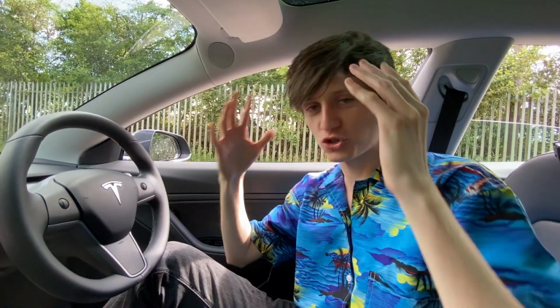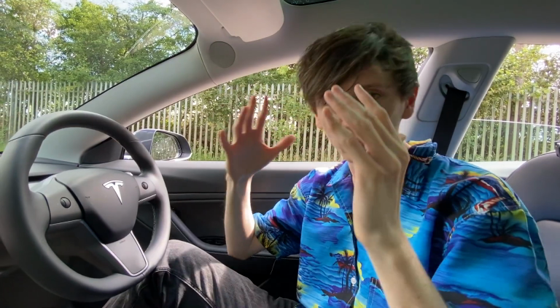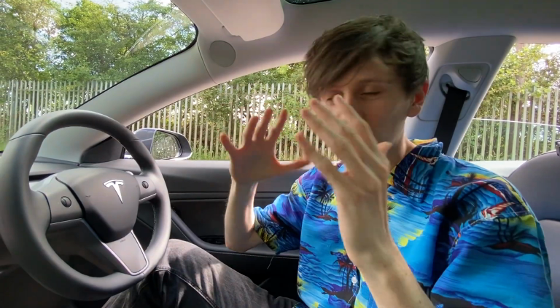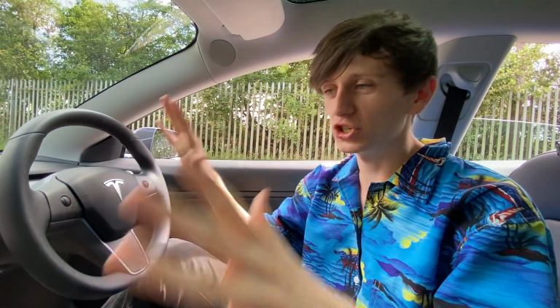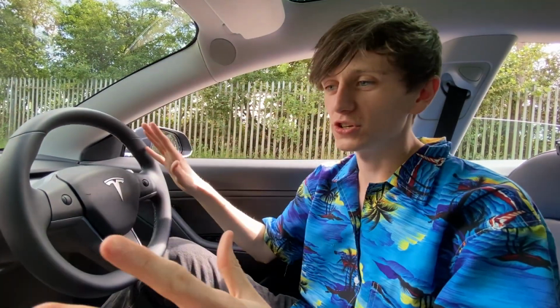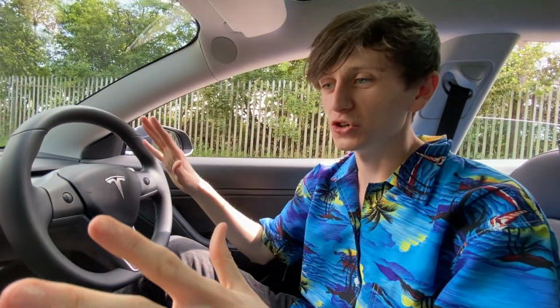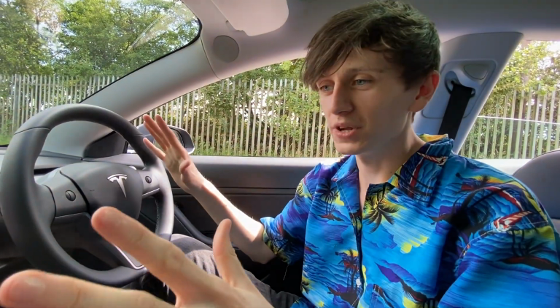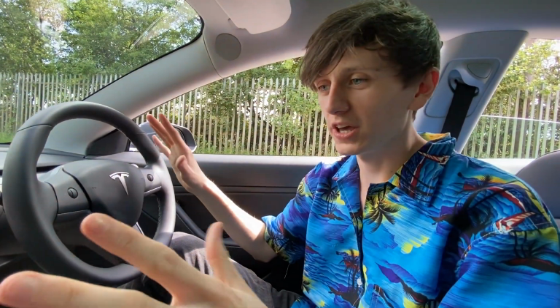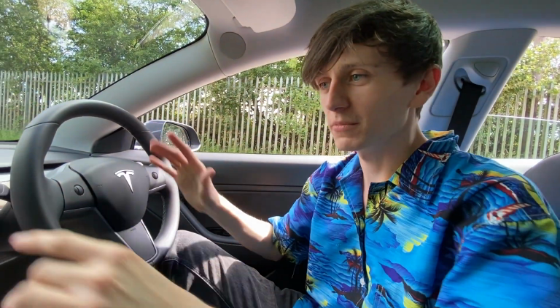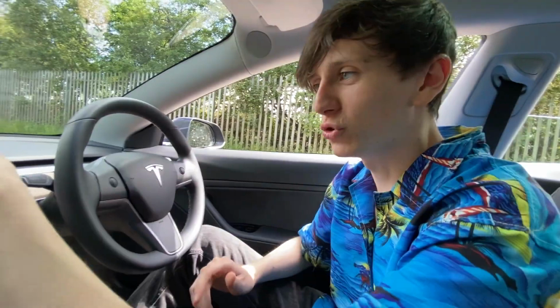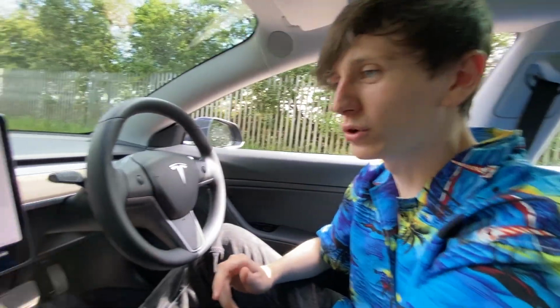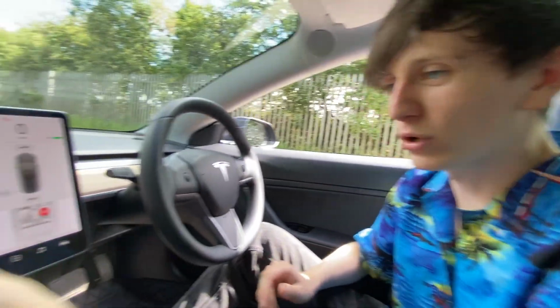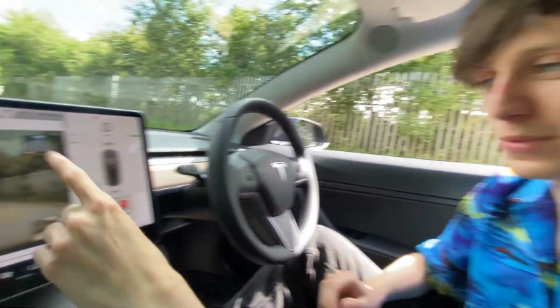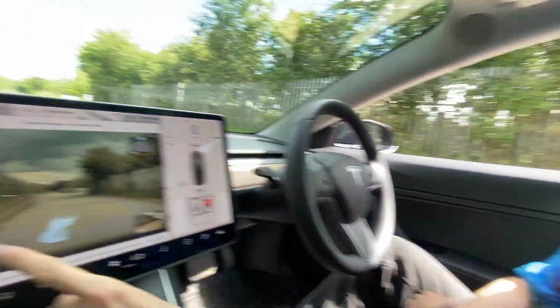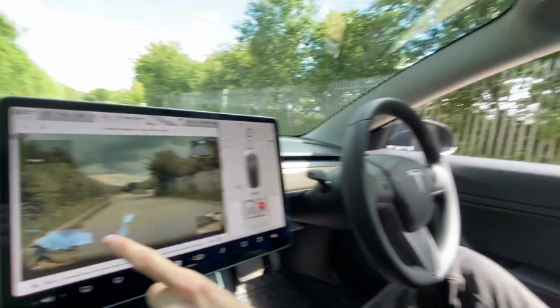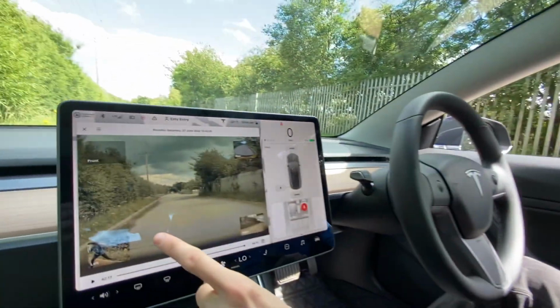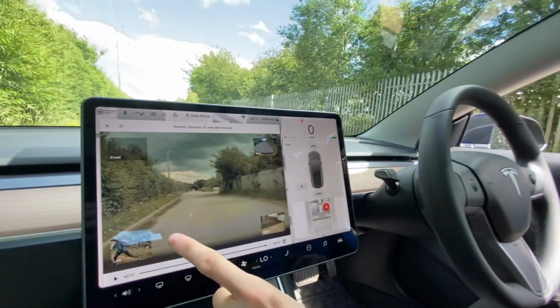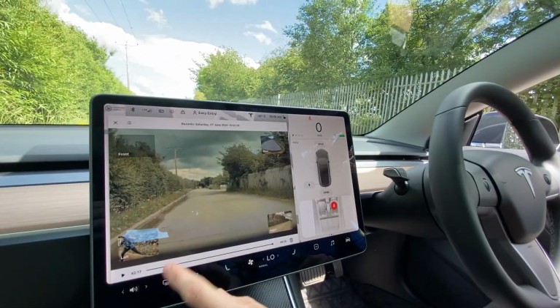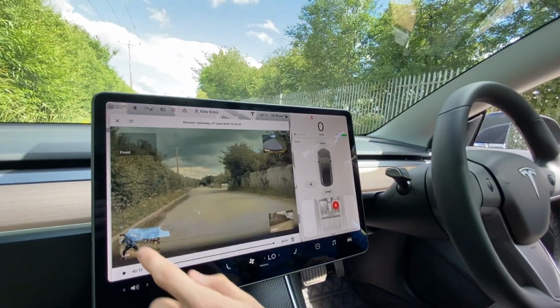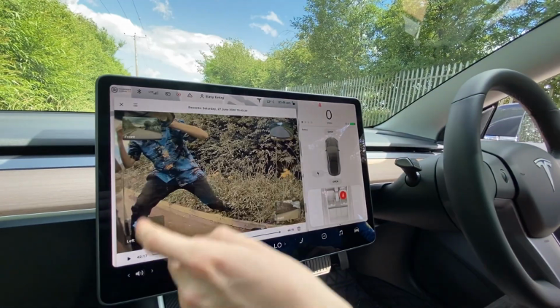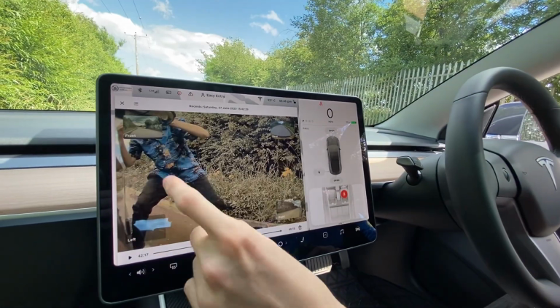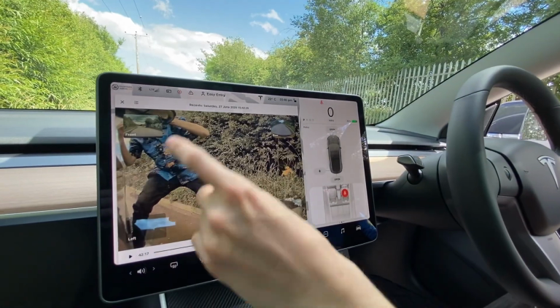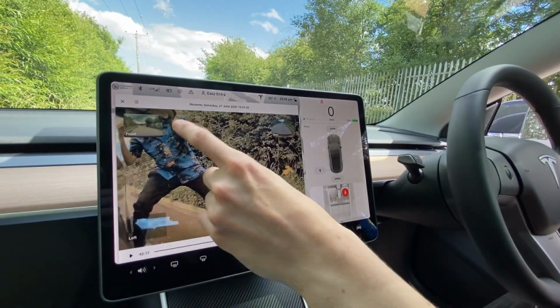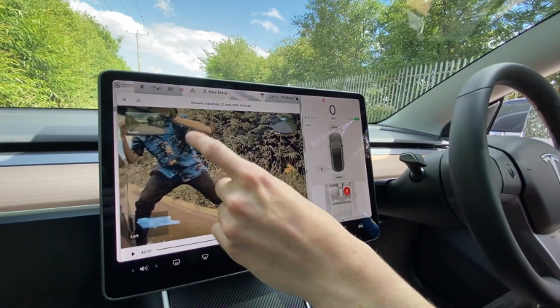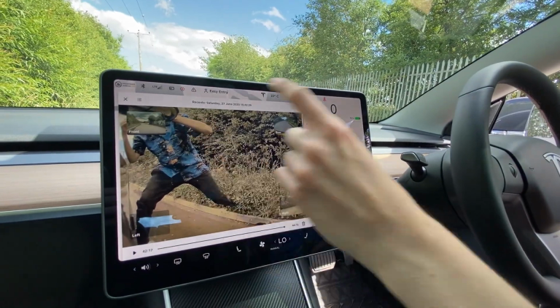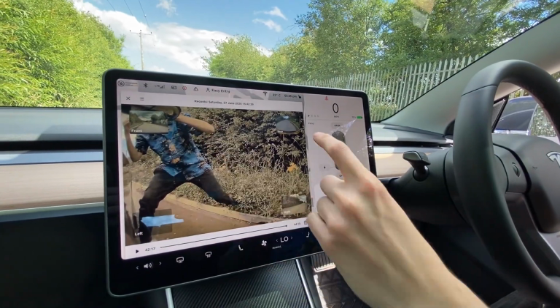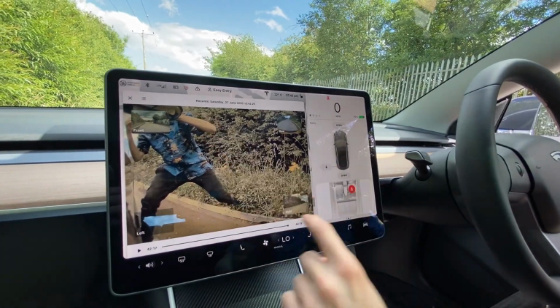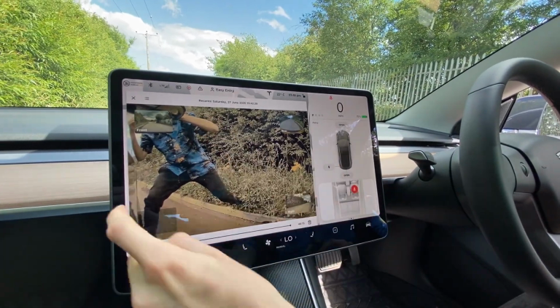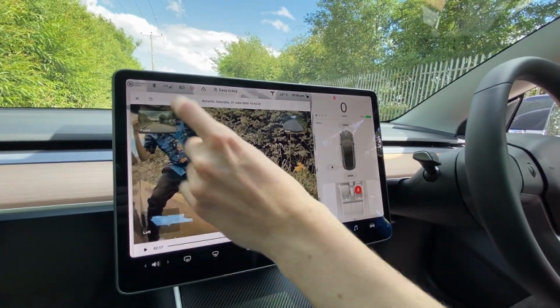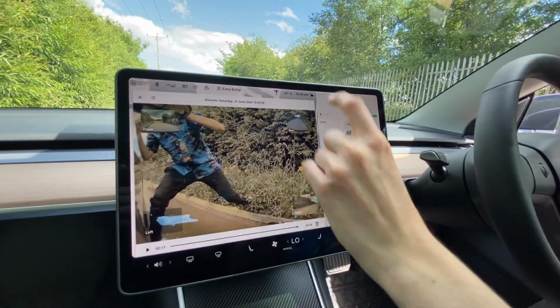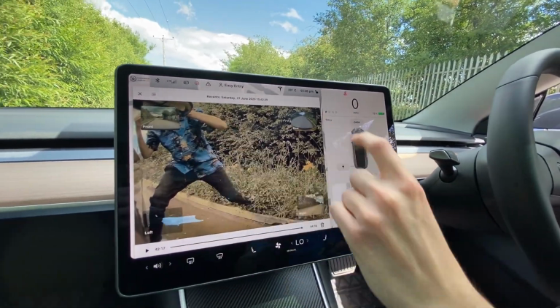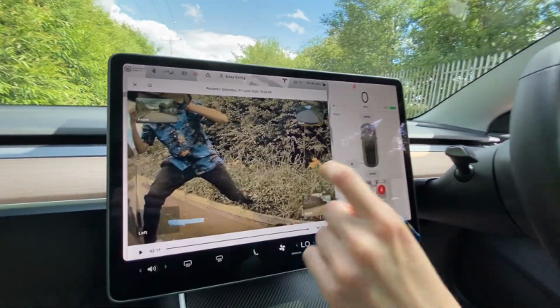I've just come up with a genius new mini game — we're going to watch me run around the car again, but I'm going to flick to the correct camera each time.